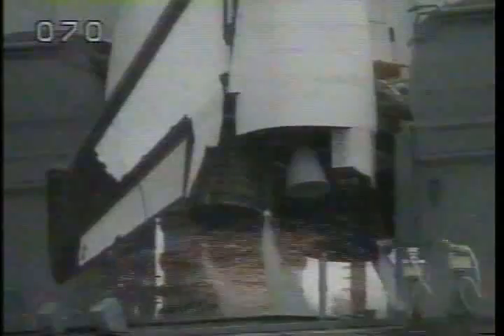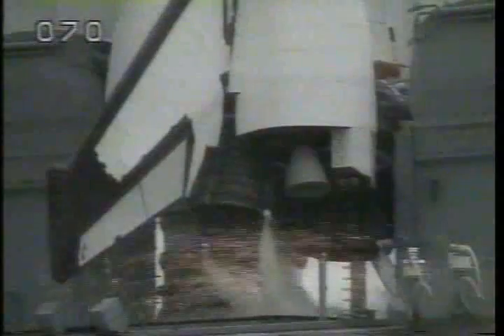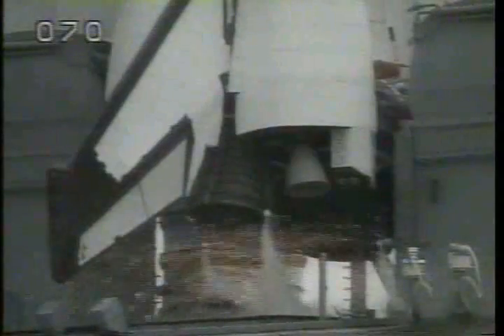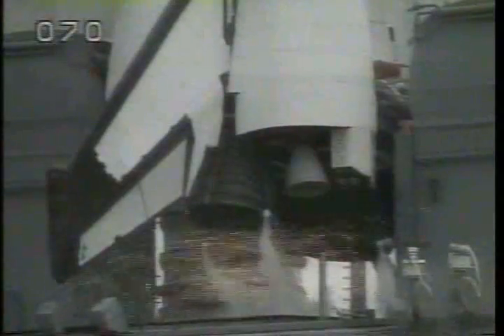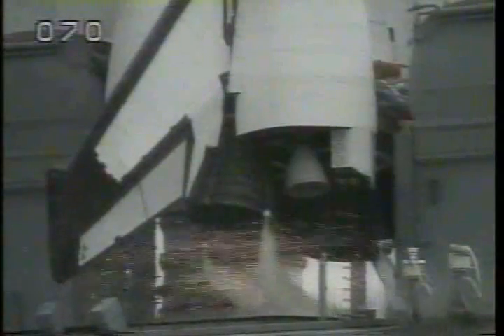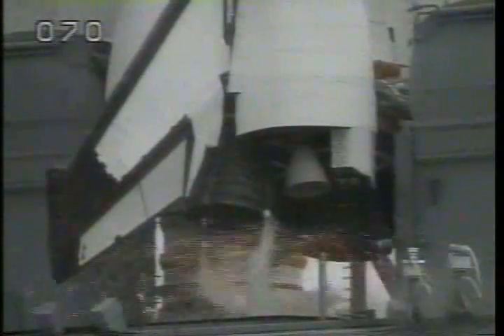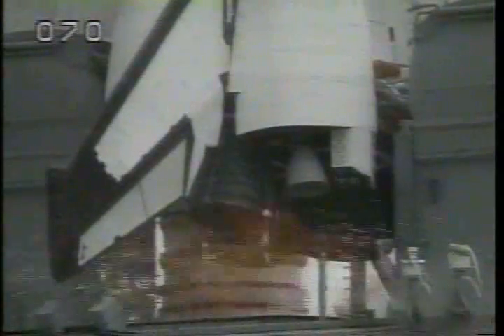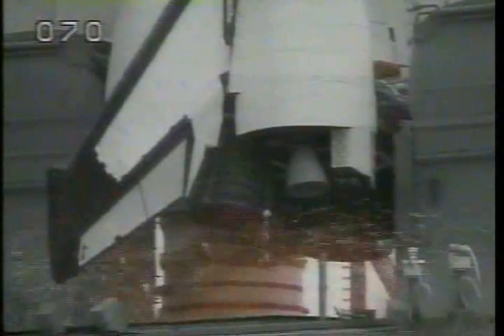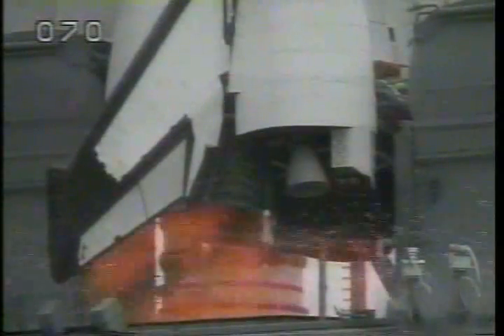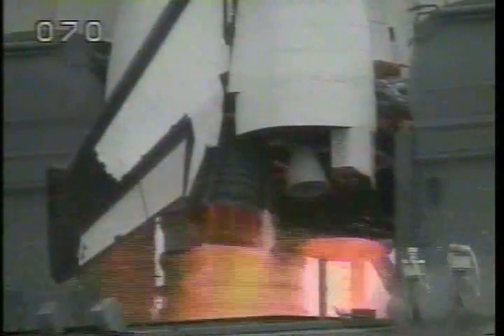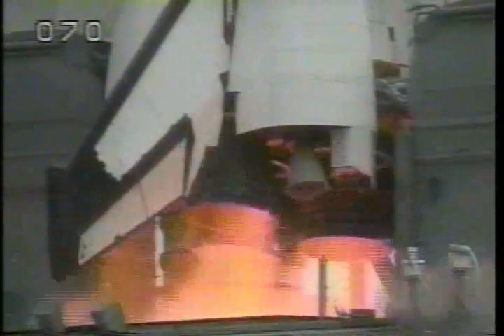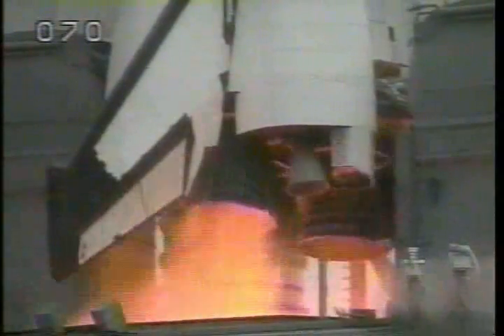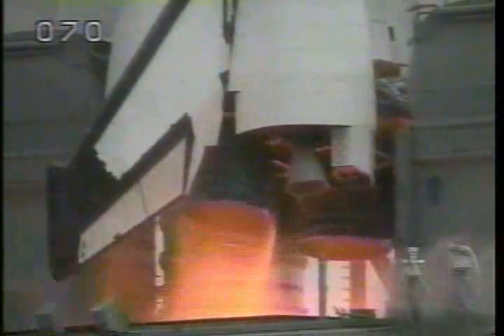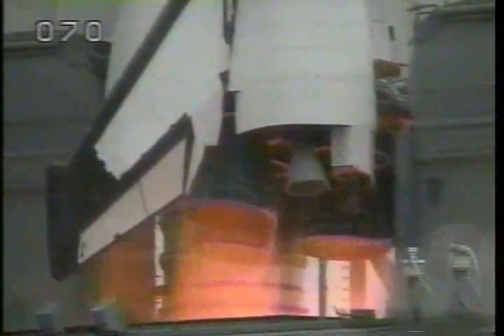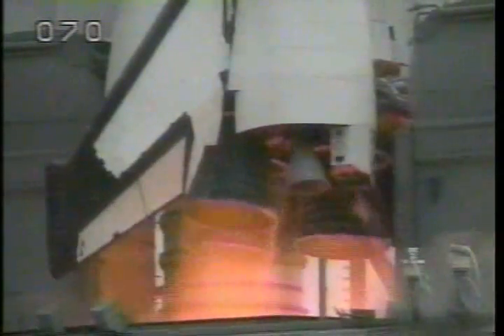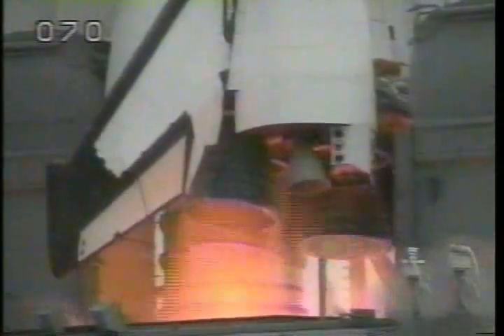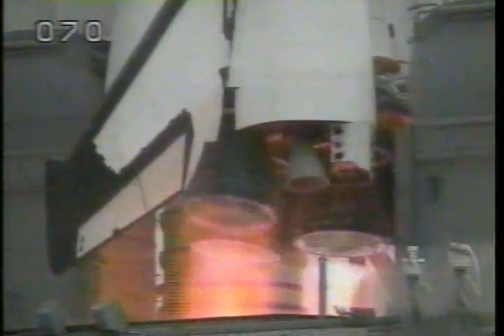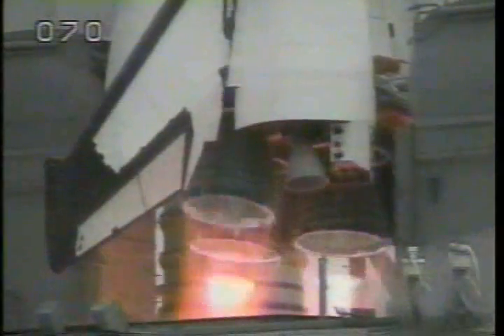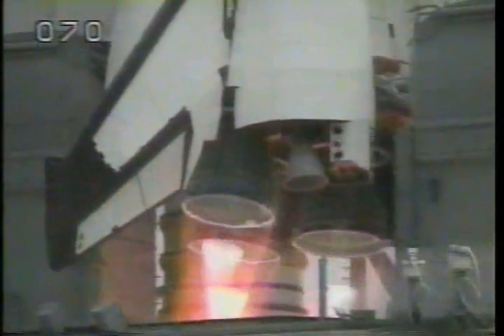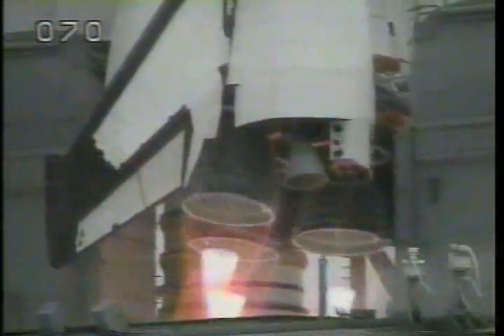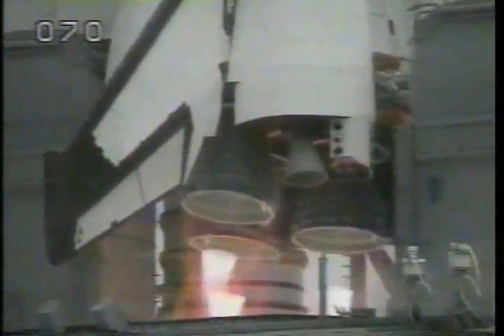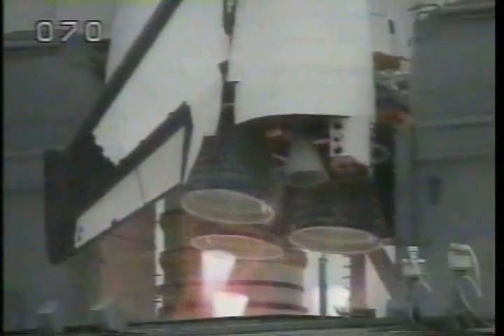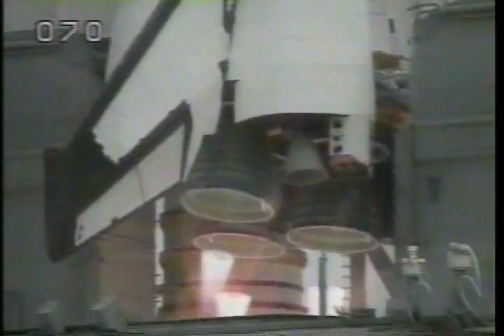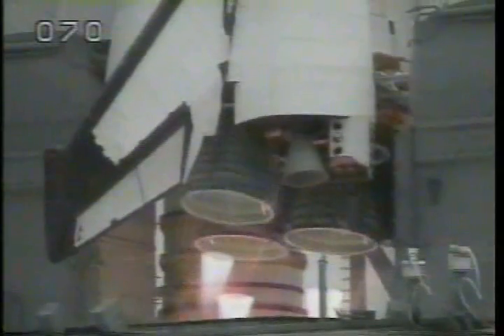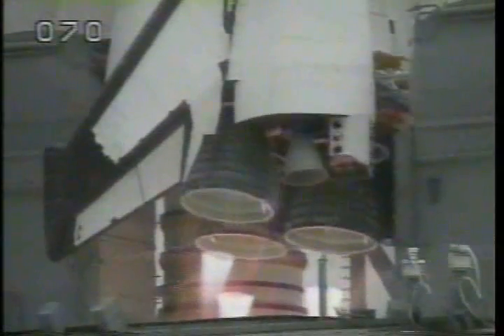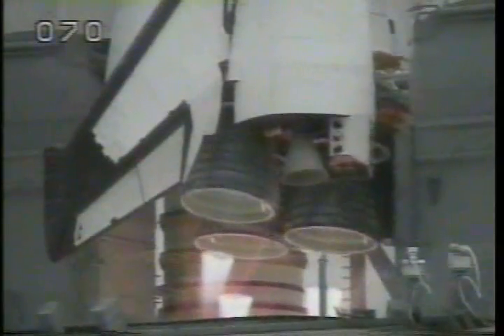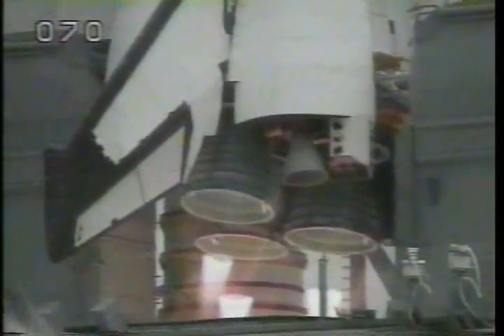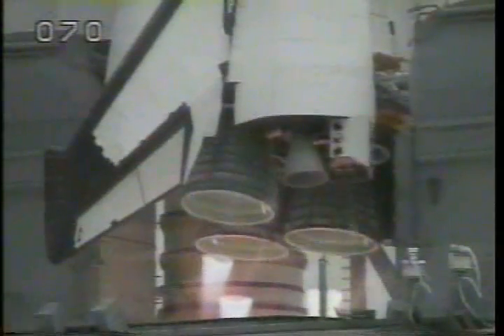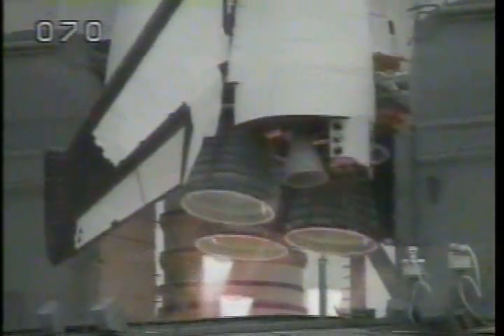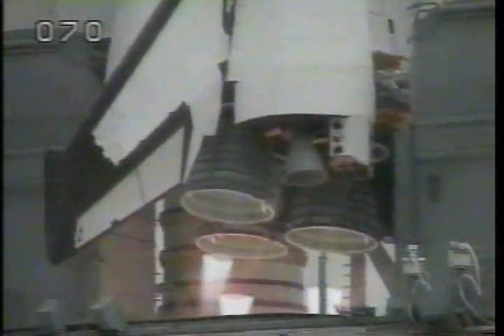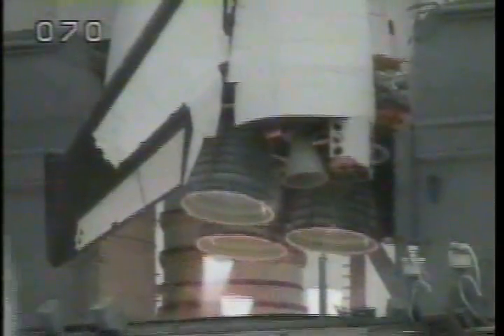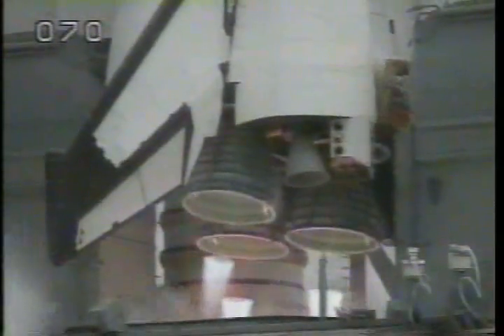We have a go for main engine start. 4. 3. 2. 1. 0.